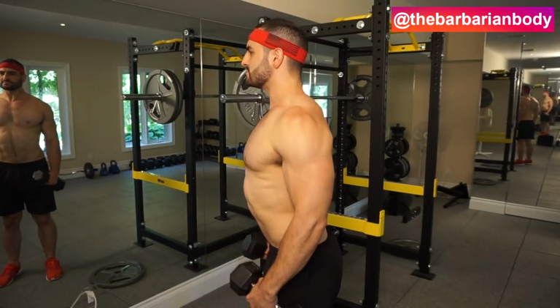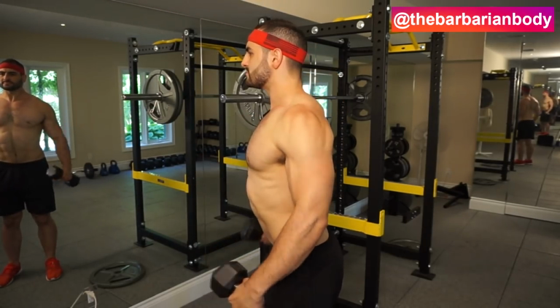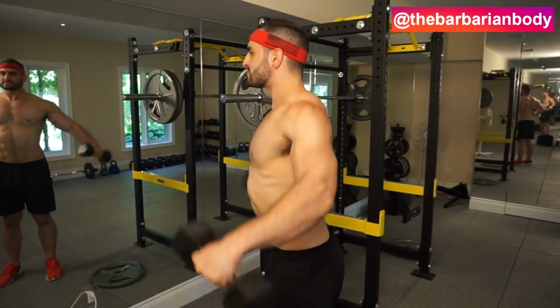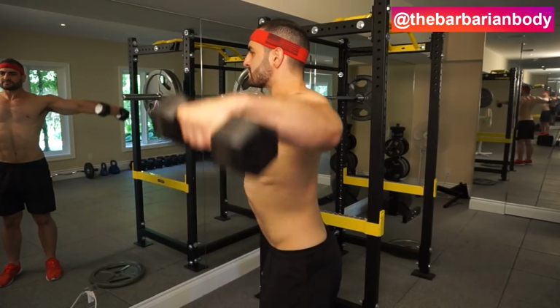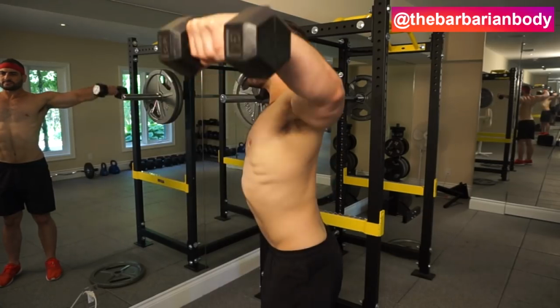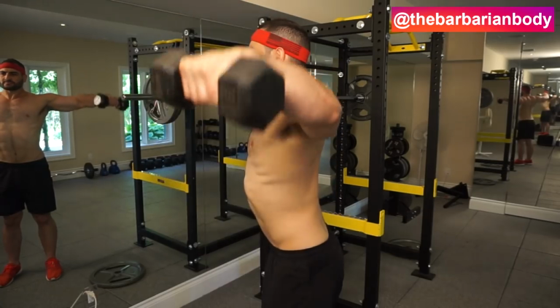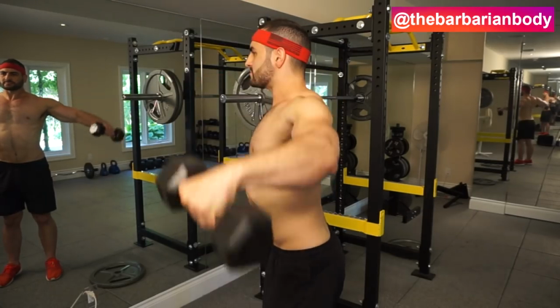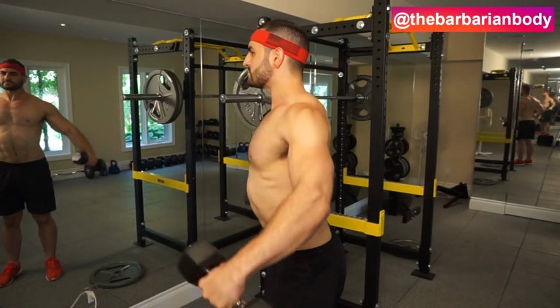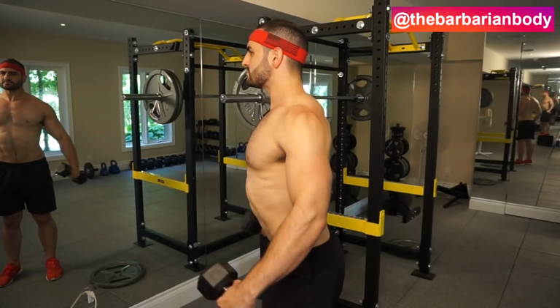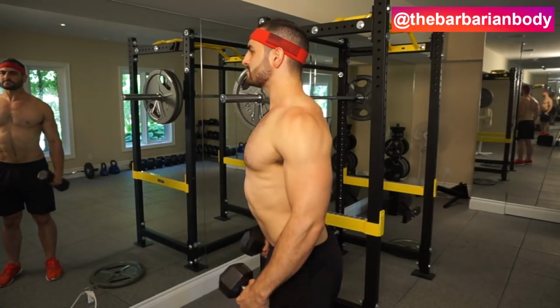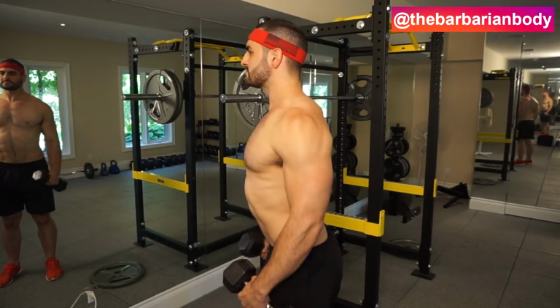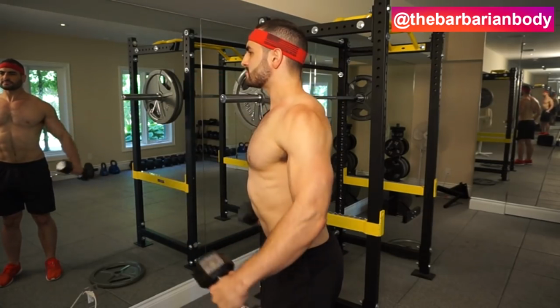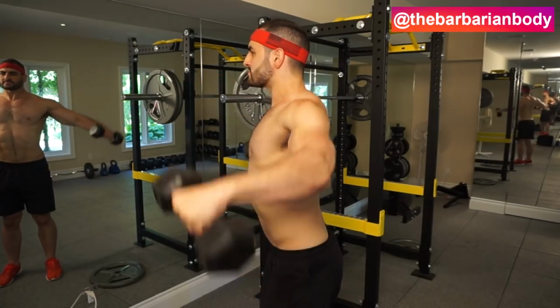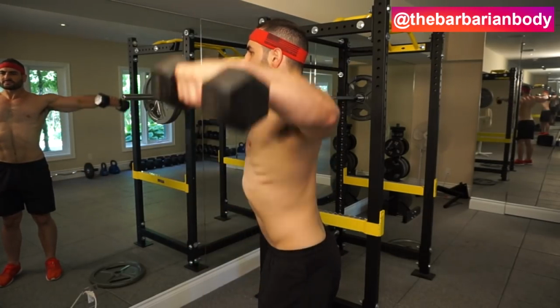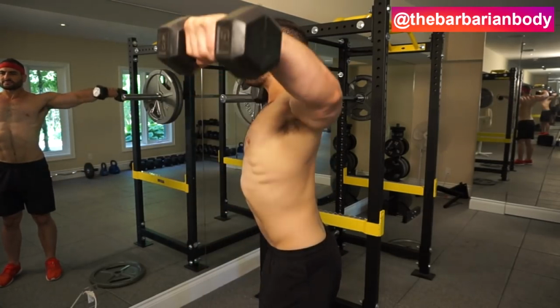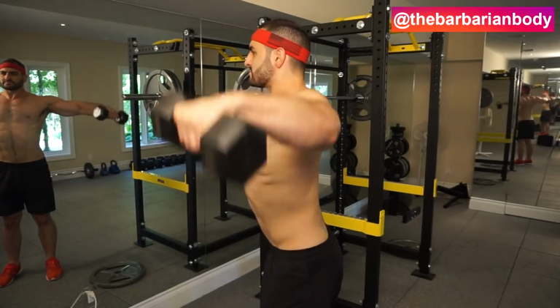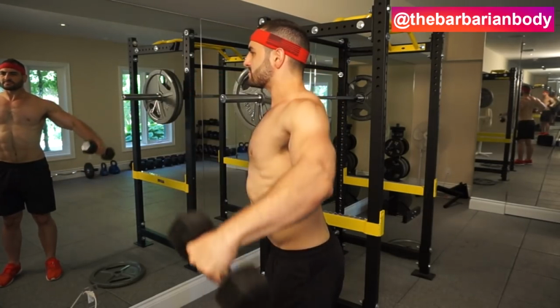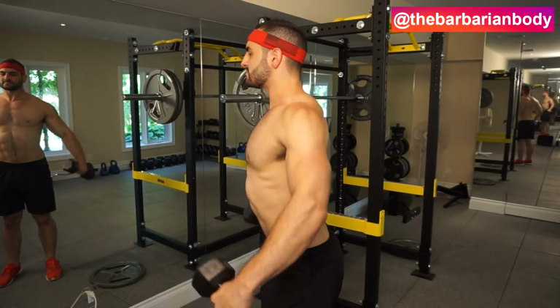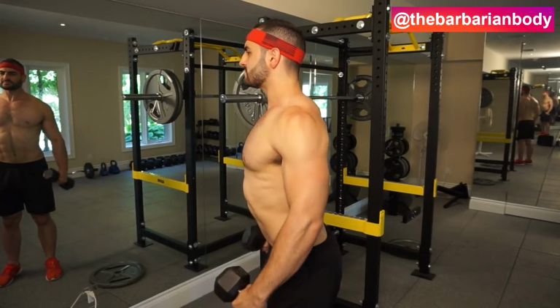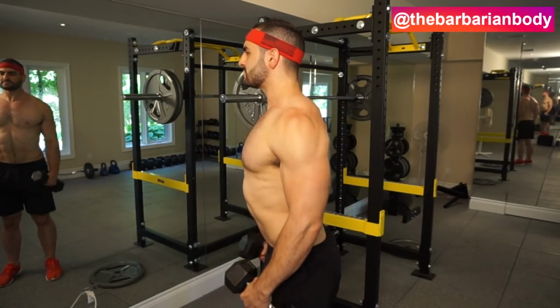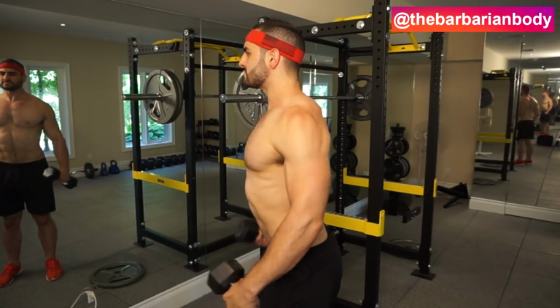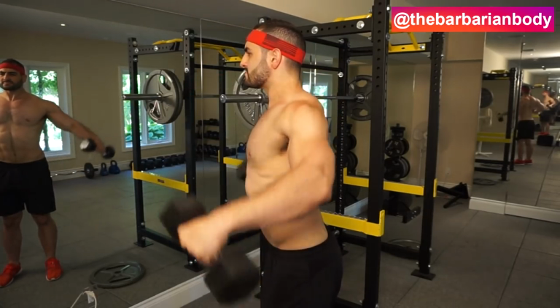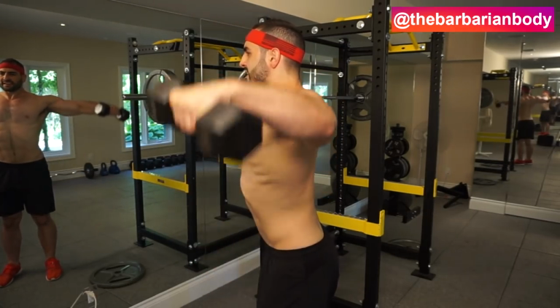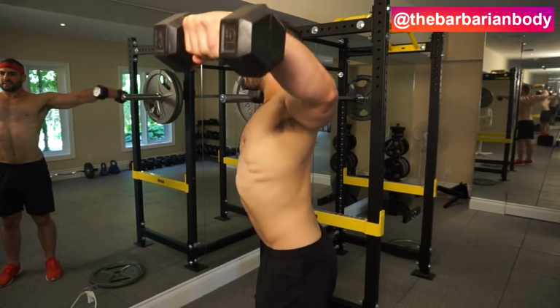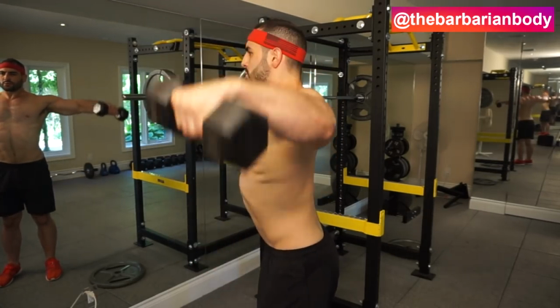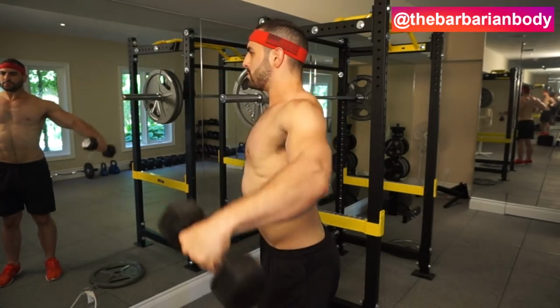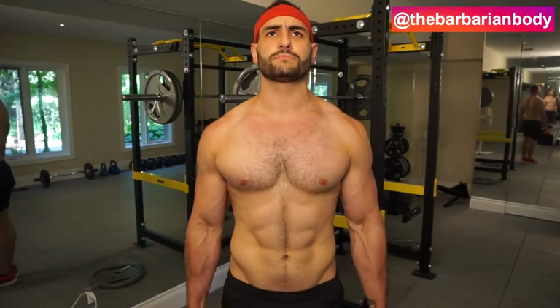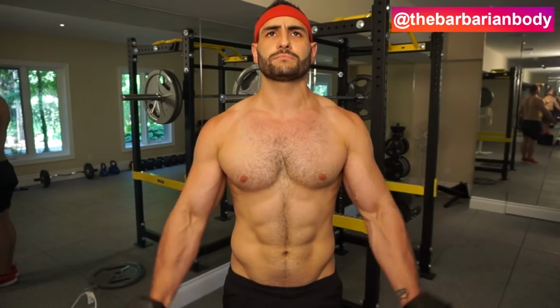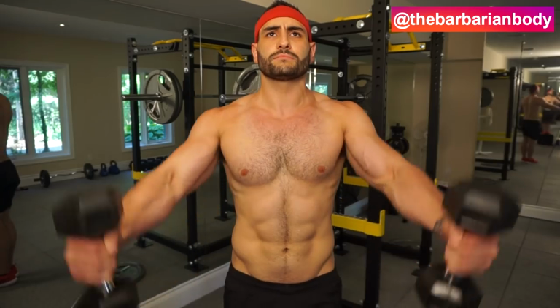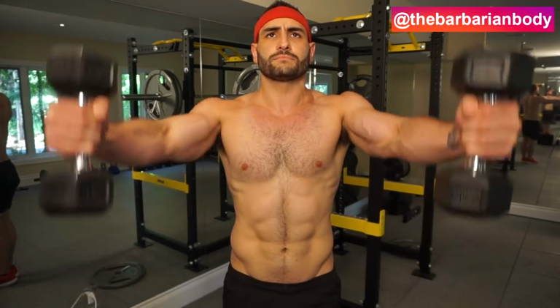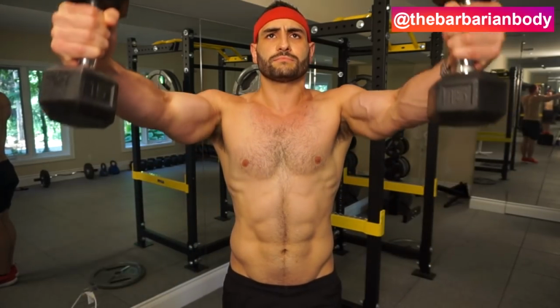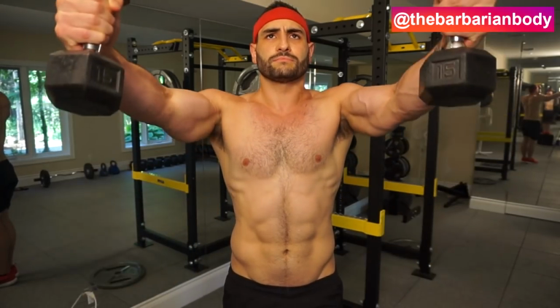Look at the tempo — I'm not swinging. I'm even adding in a slight isometric hold at the peak of the contraction. And then with no rest, we're going to be getting into the second exercise of the superset to target the anterior head of the deltoid.